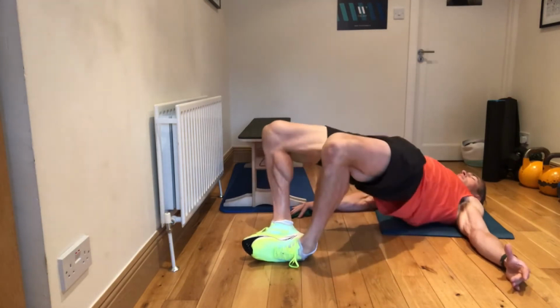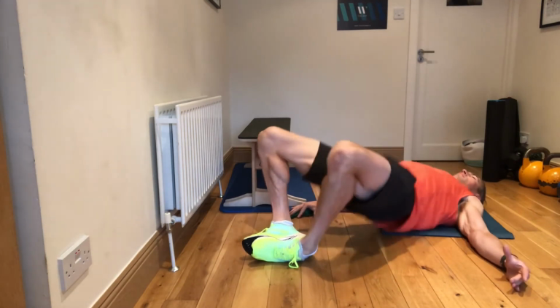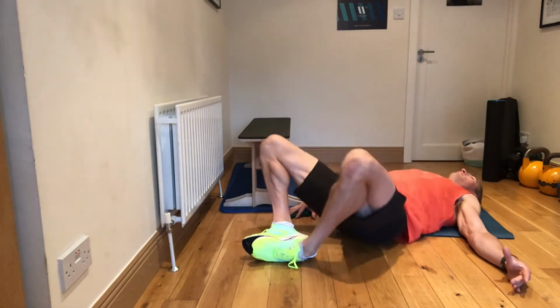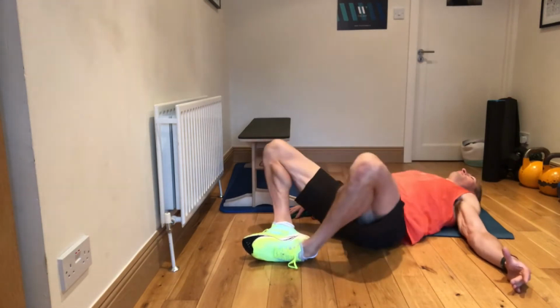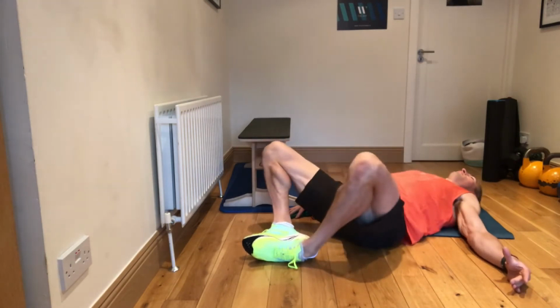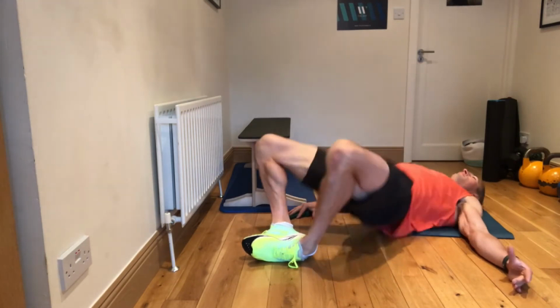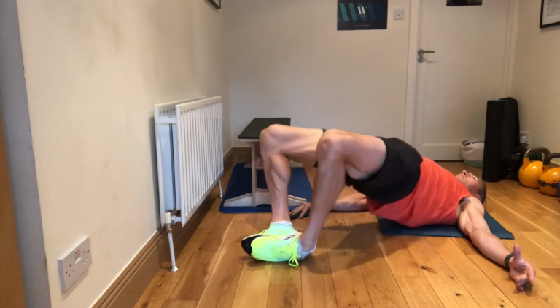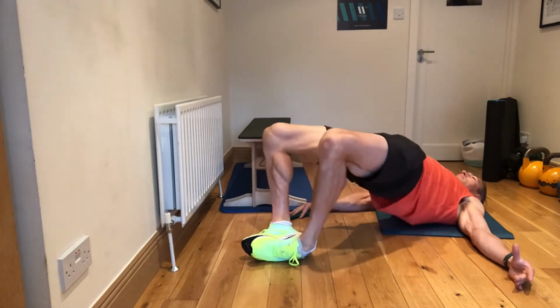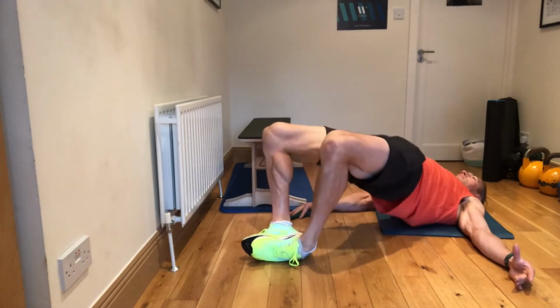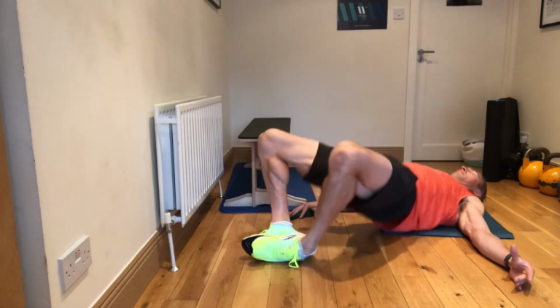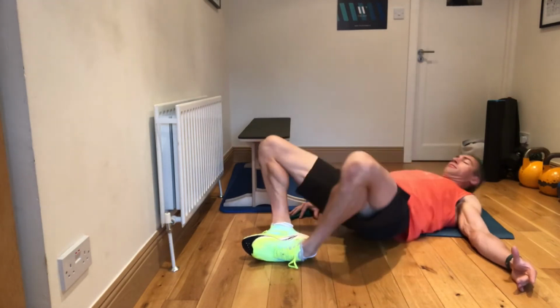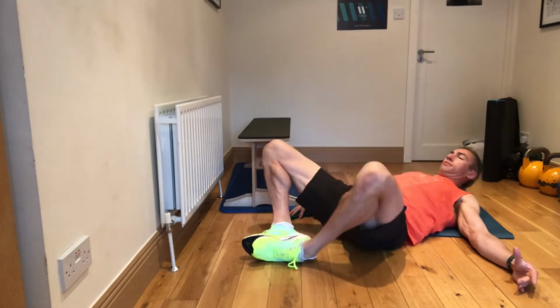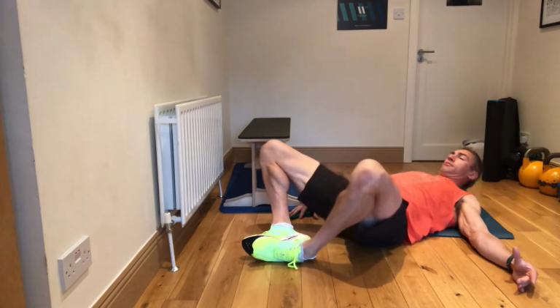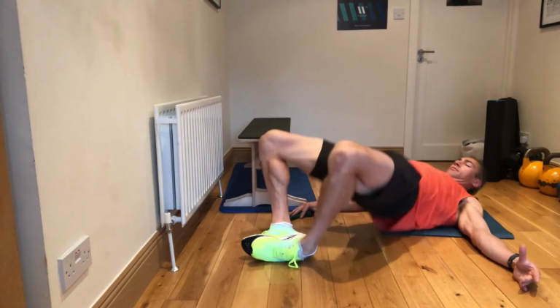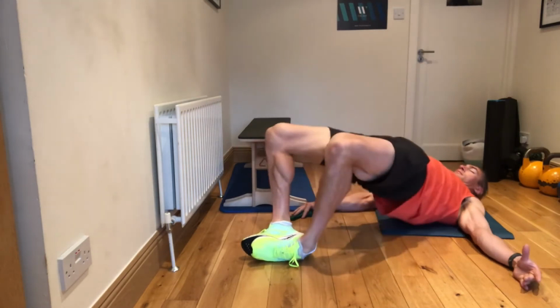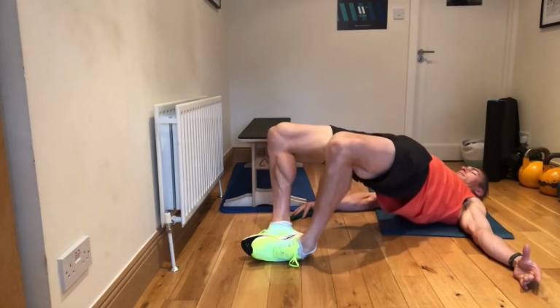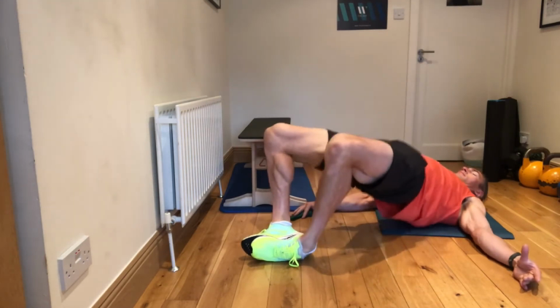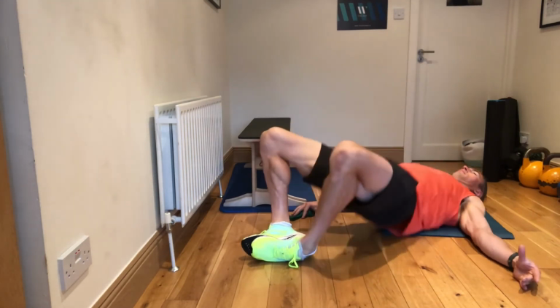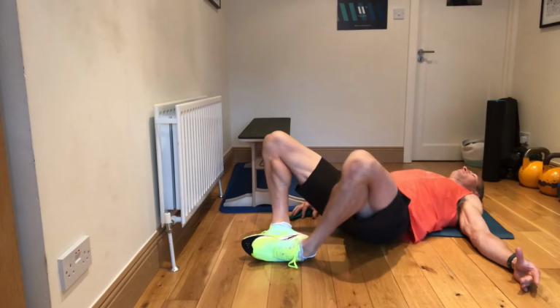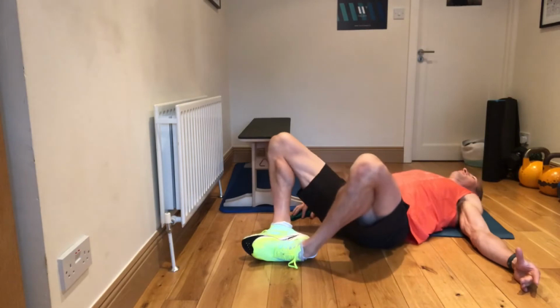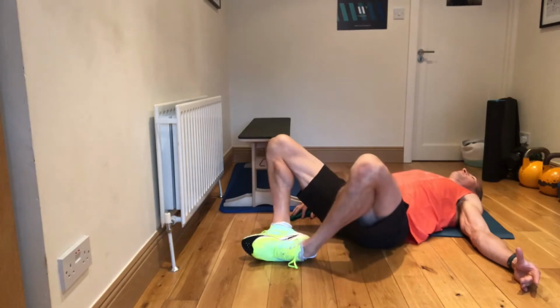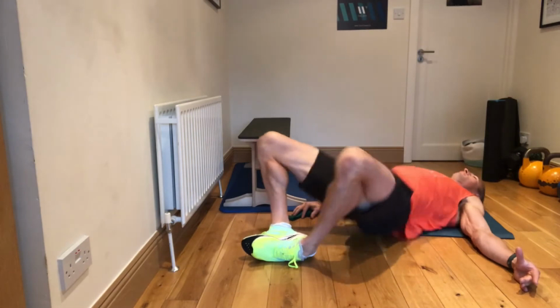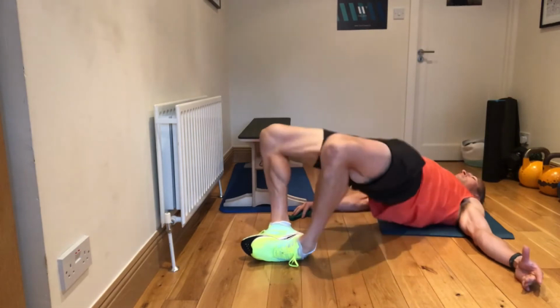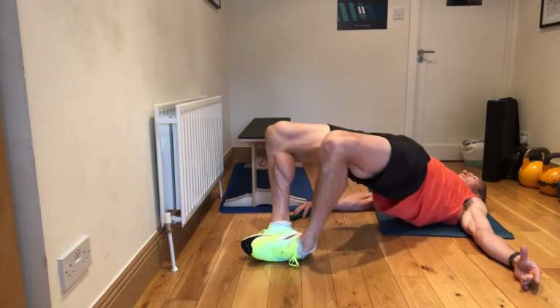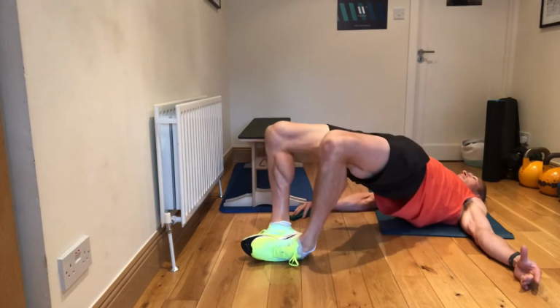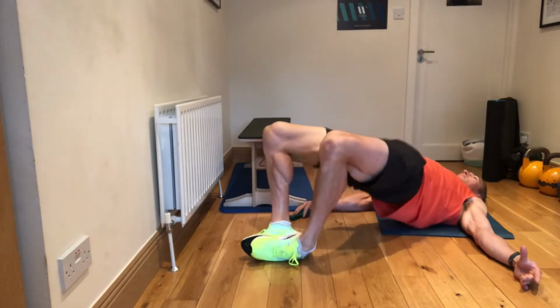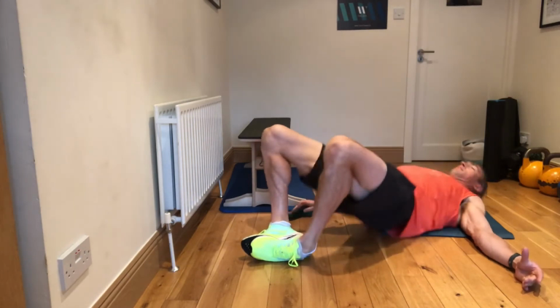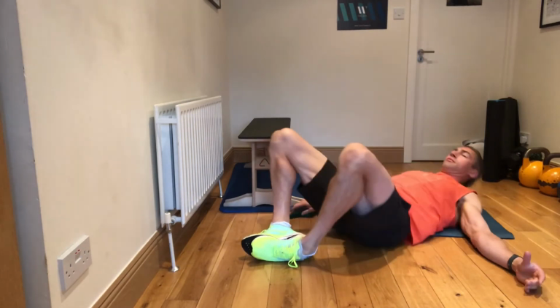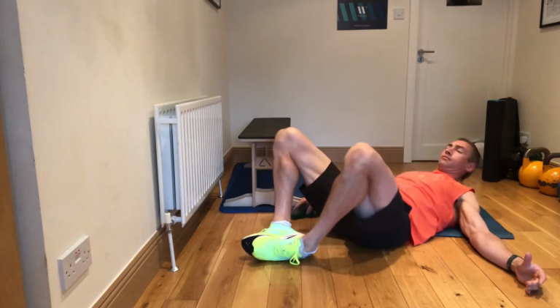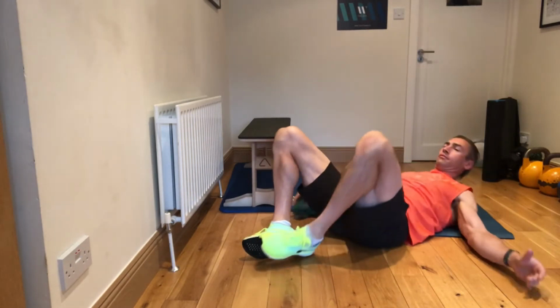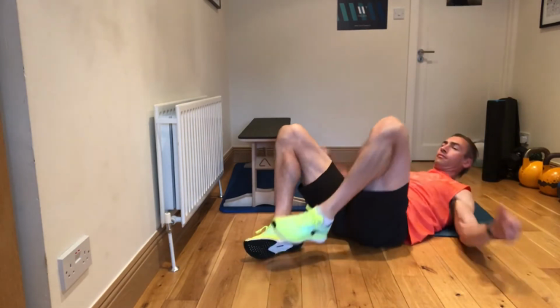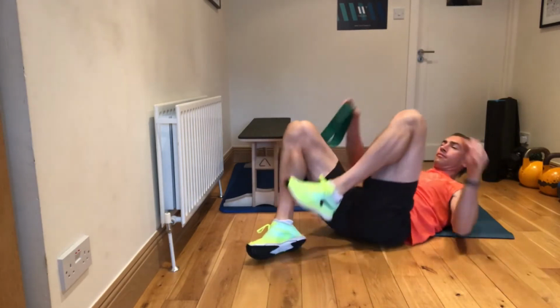So you can see here, I've got the soles together. I'm pushing the knees out — knees stay out. That's where the frog part kind of comes from.